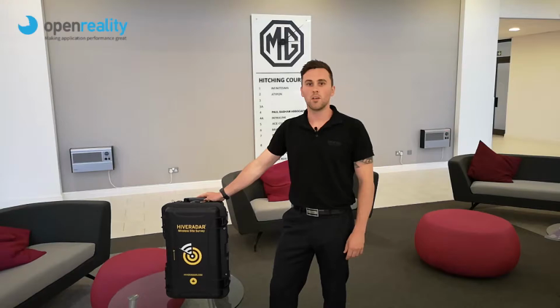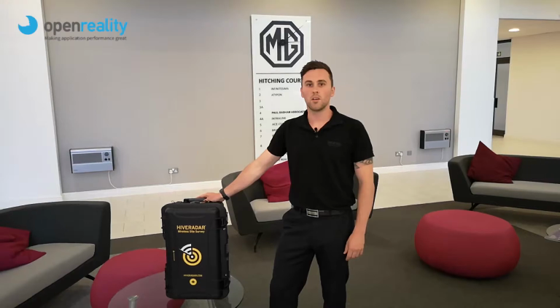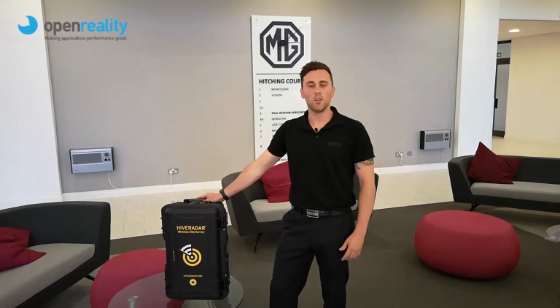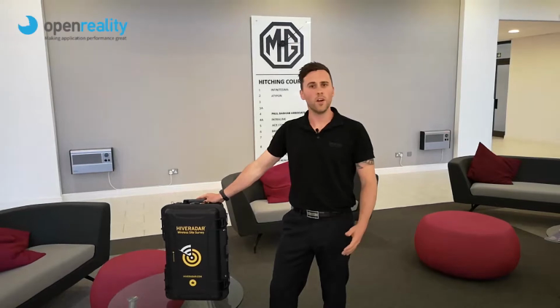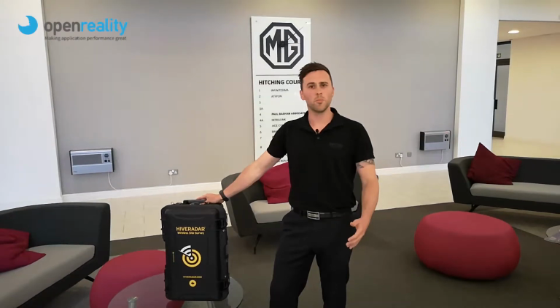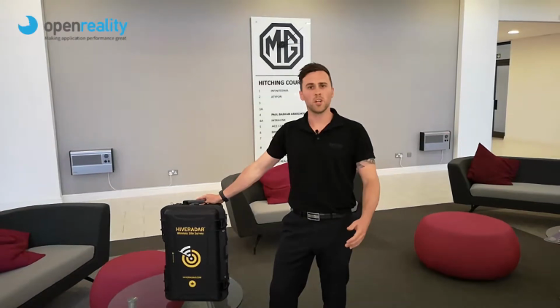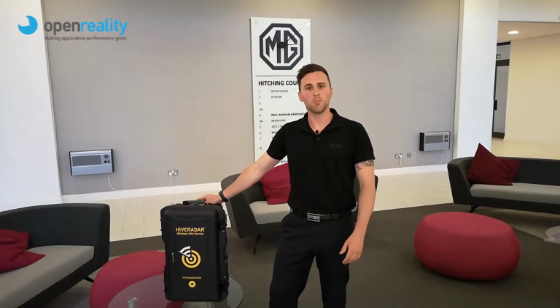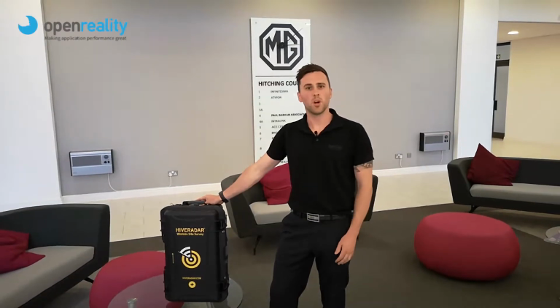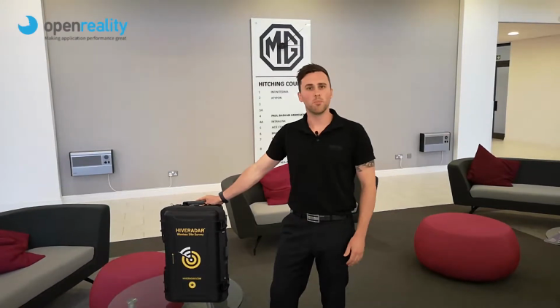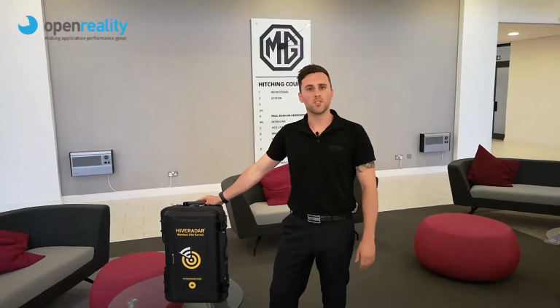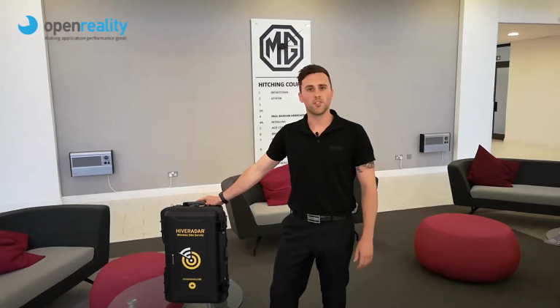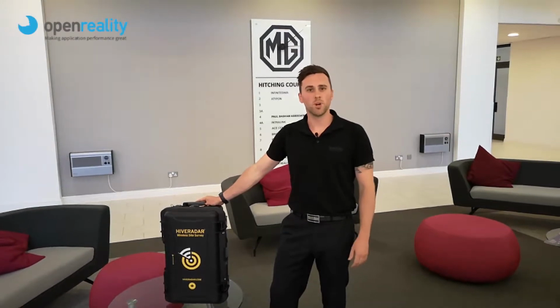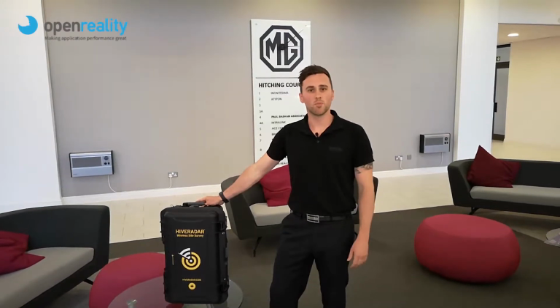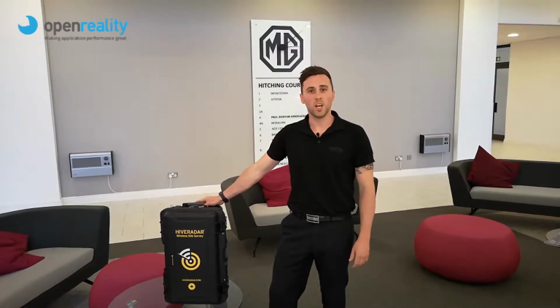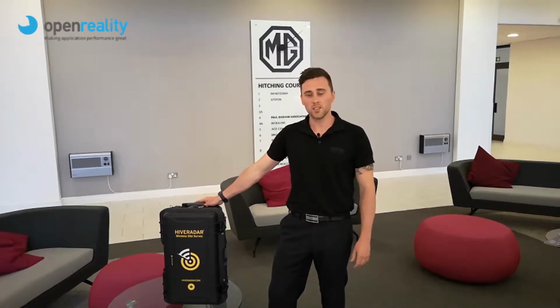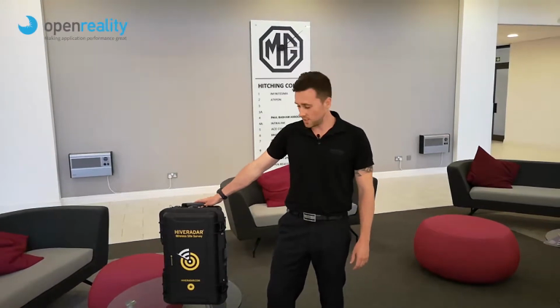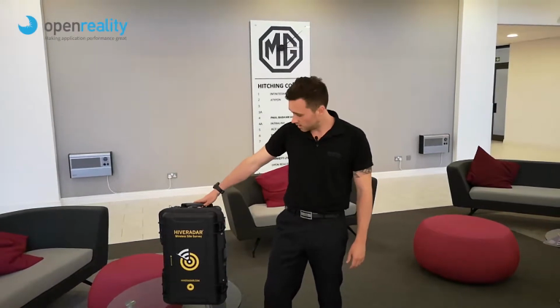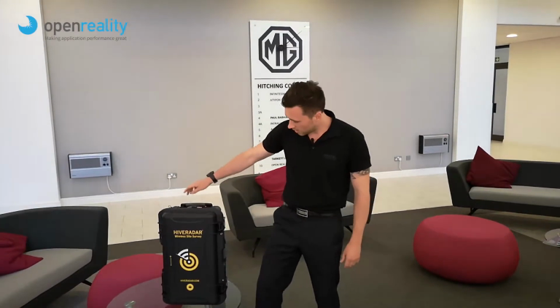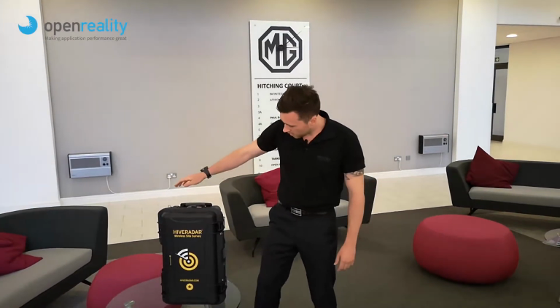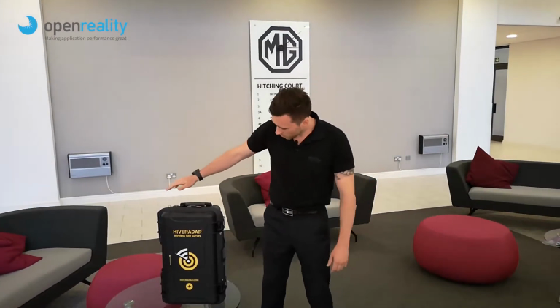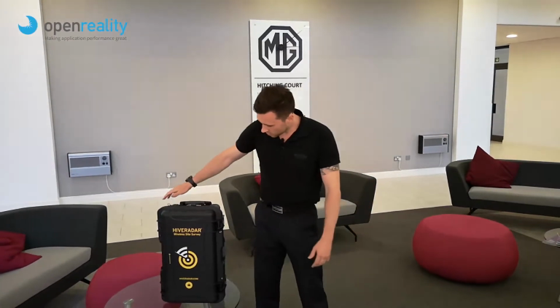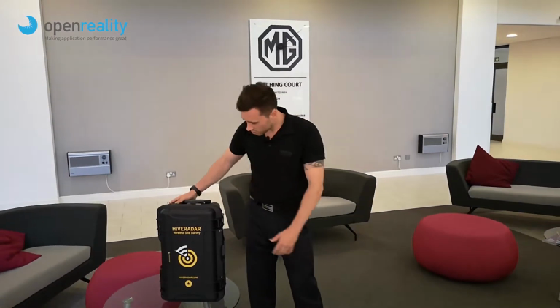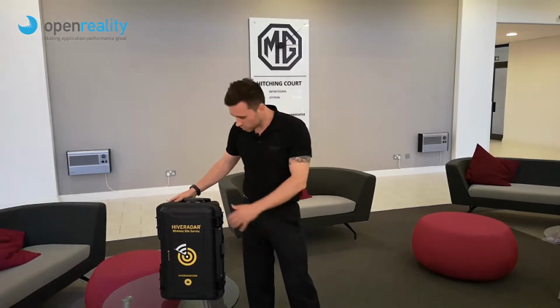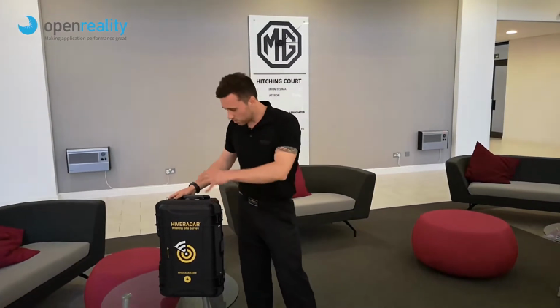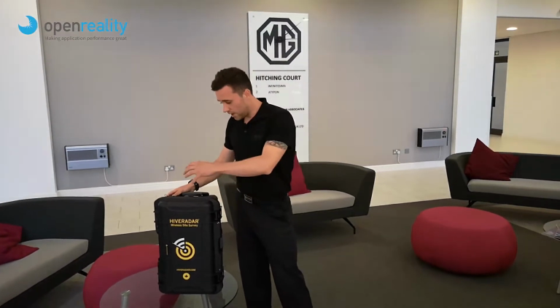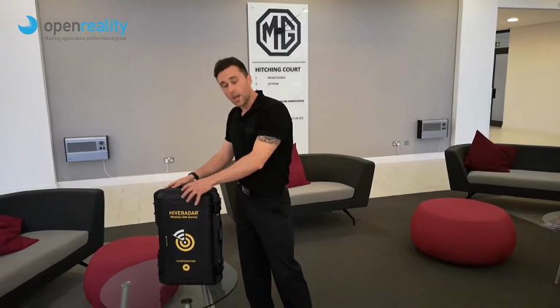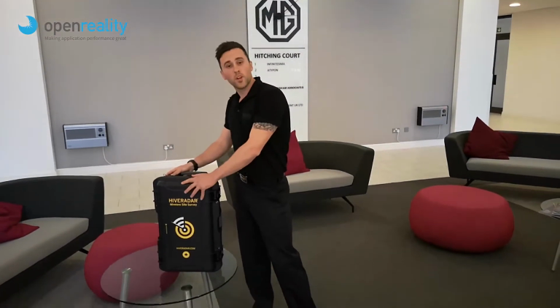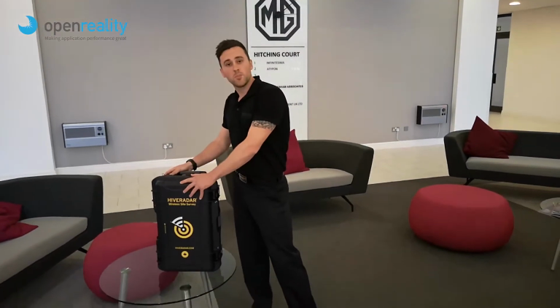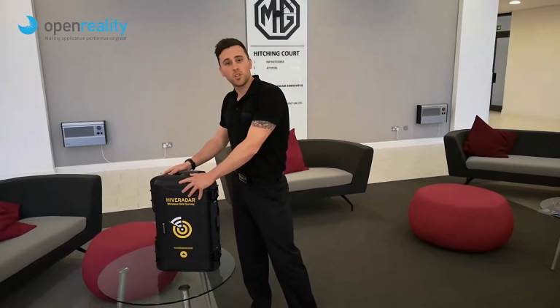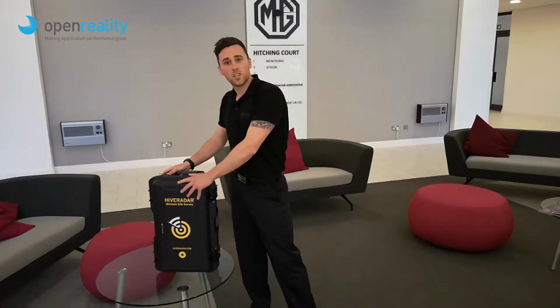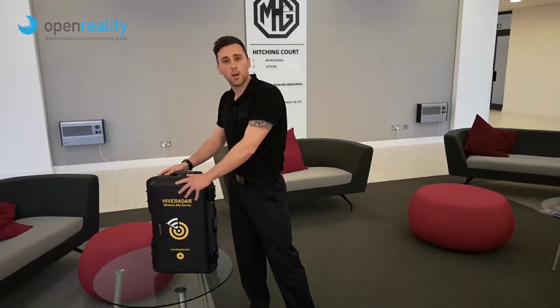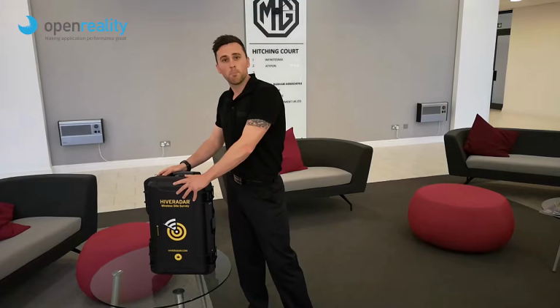Hi everybody, Brandon Biggs here from Open Reality. Now we're just going to show you how to actually put the kit up.